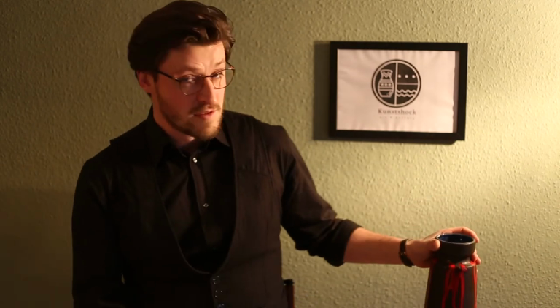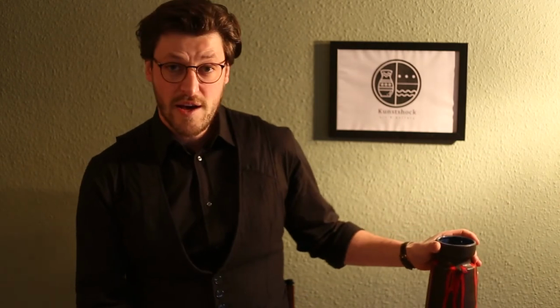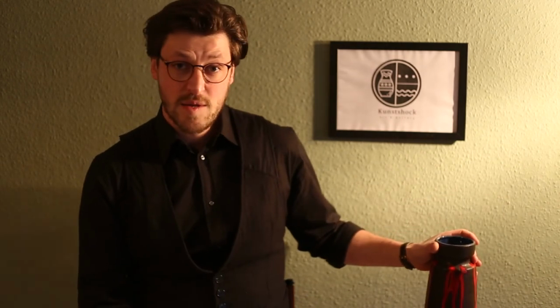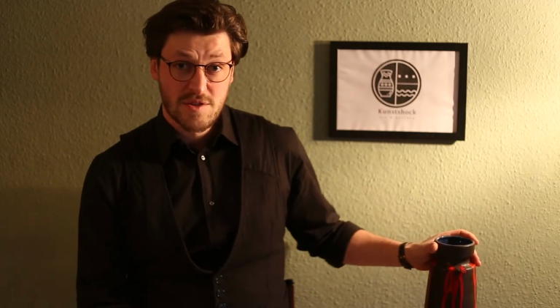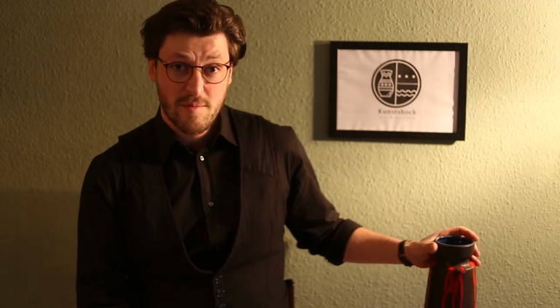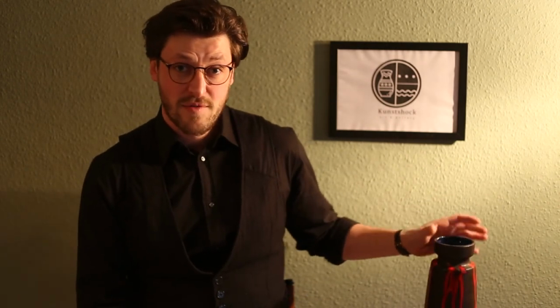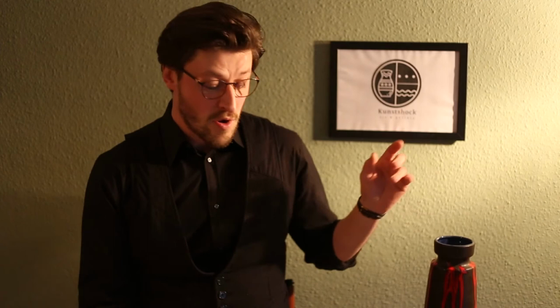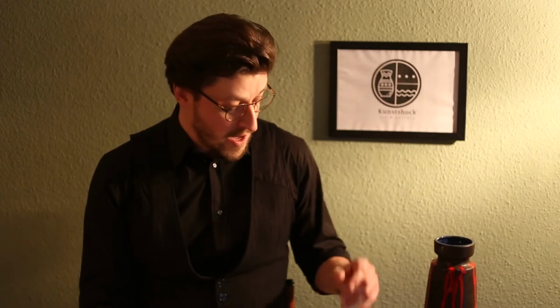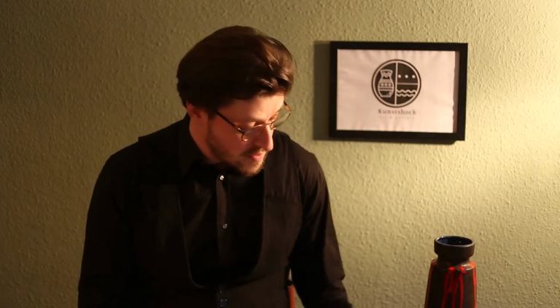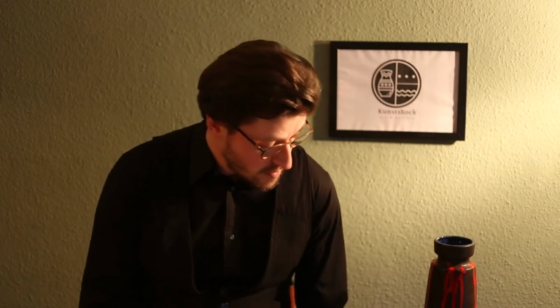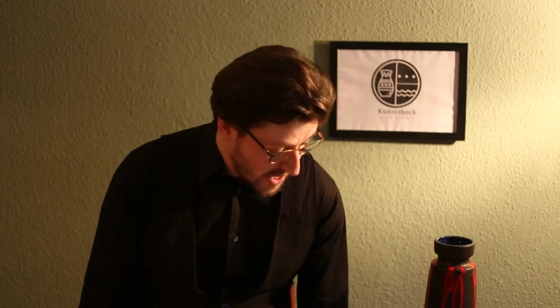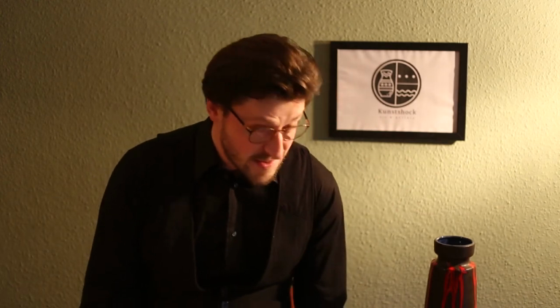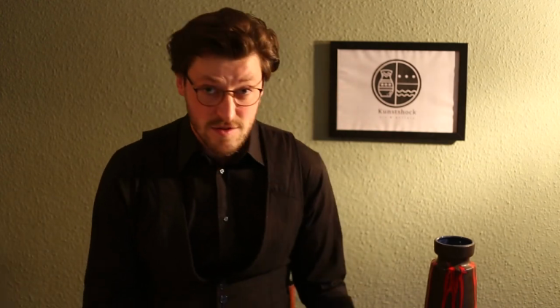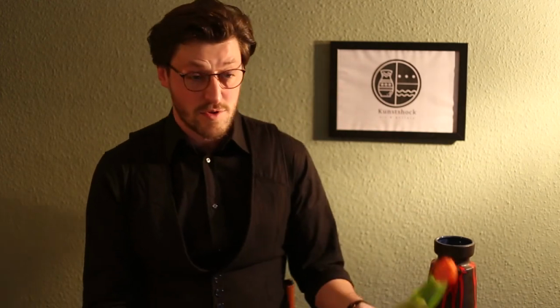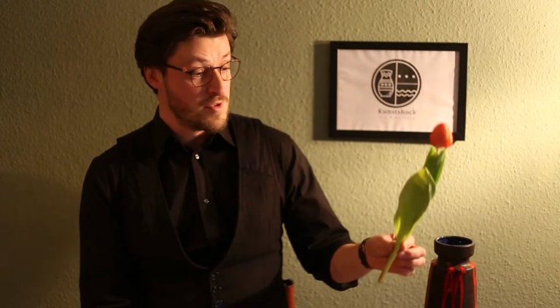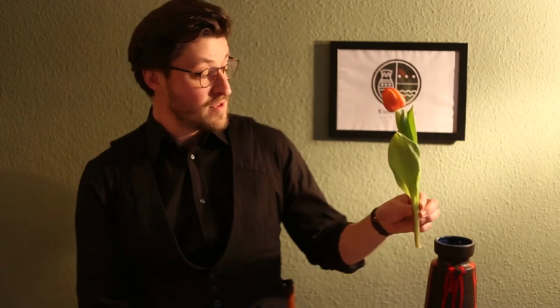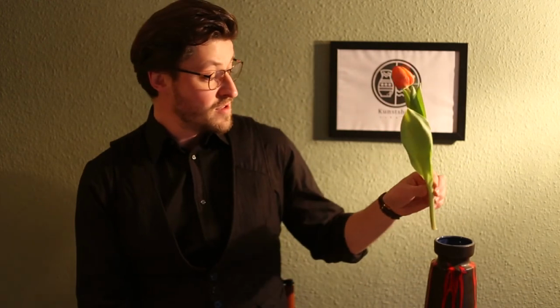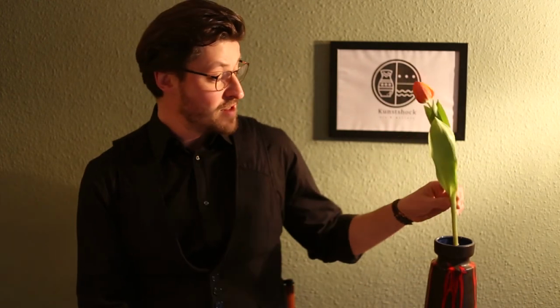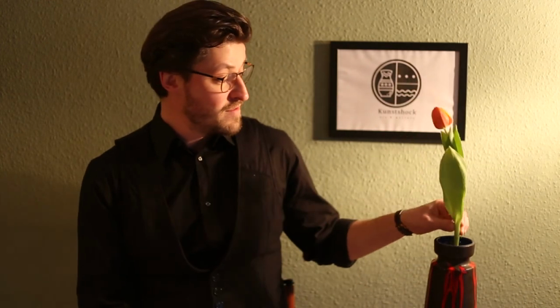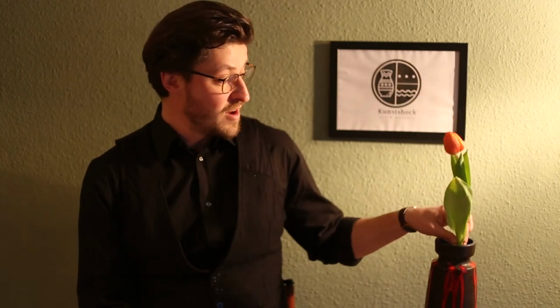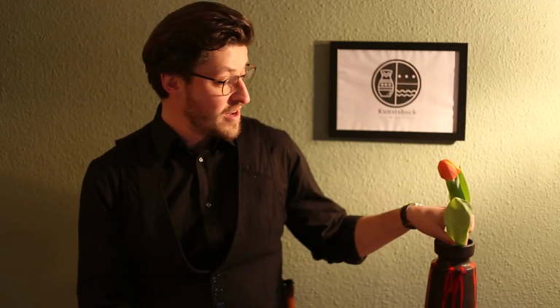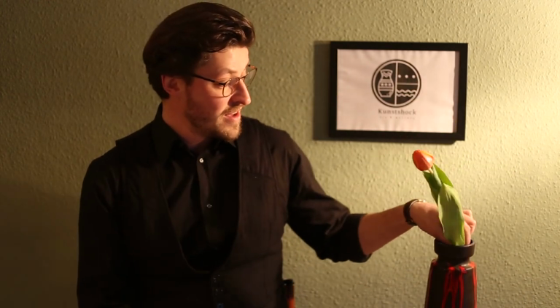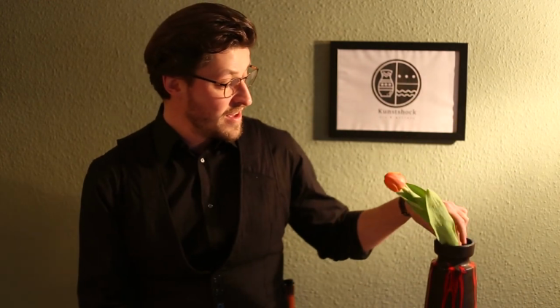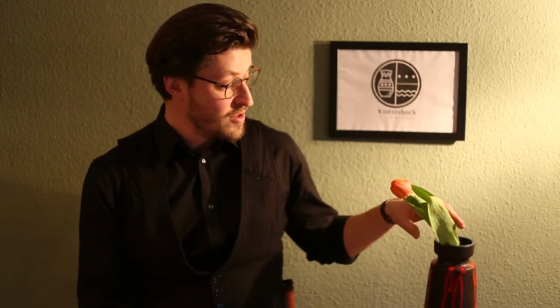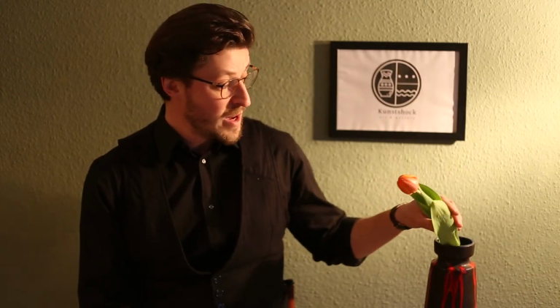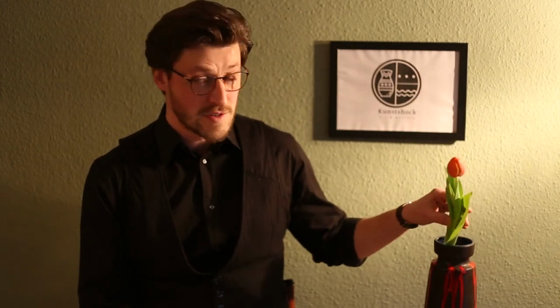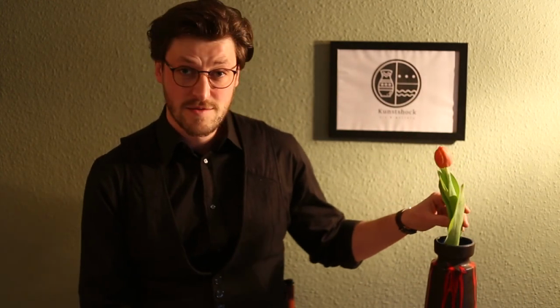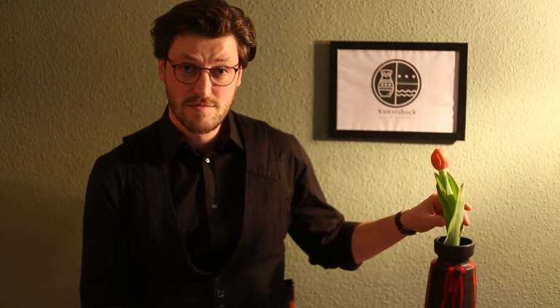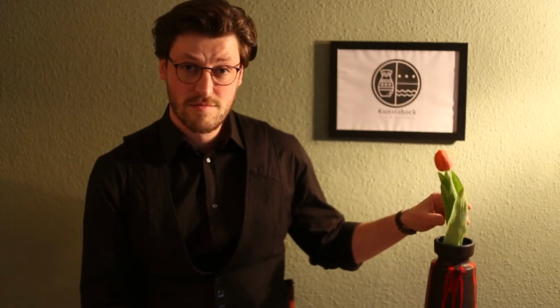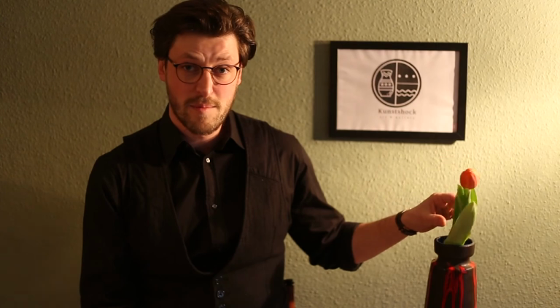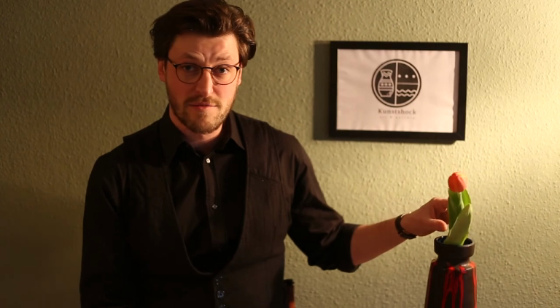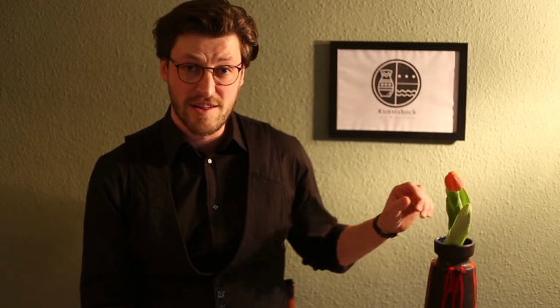Thank you for watching. Like, subscribe, follow, and don't forget to put a beautiful little flower in your vase — they're made for them.